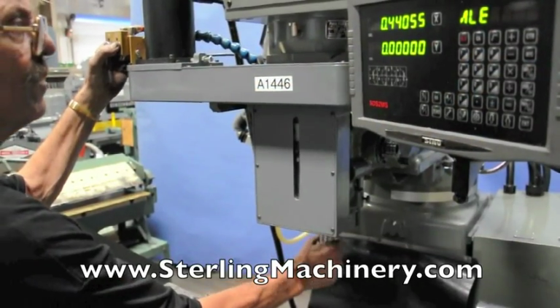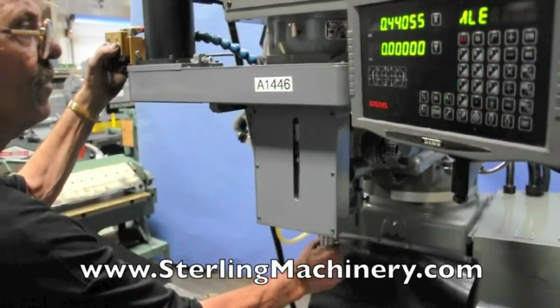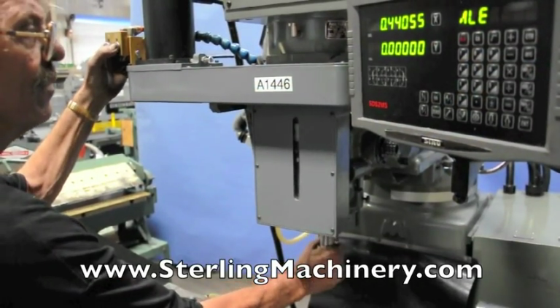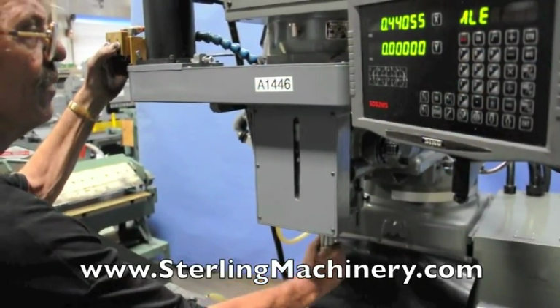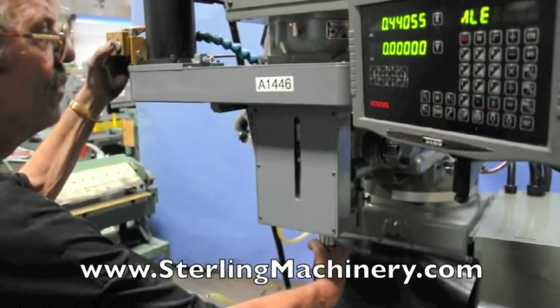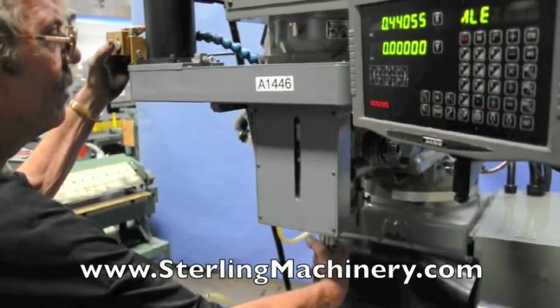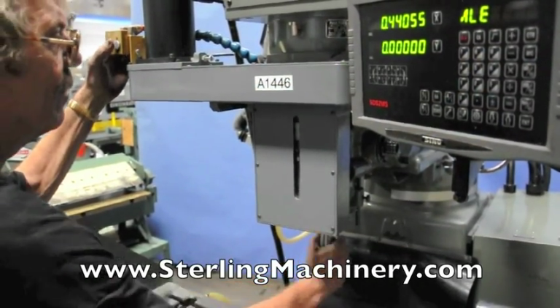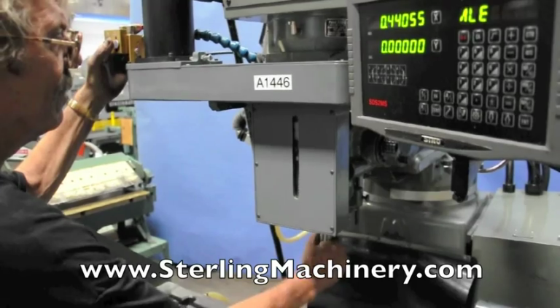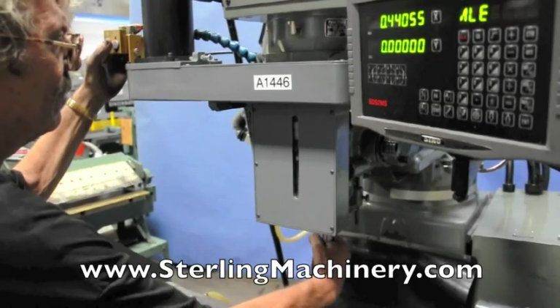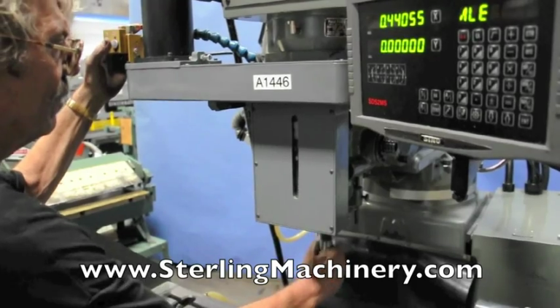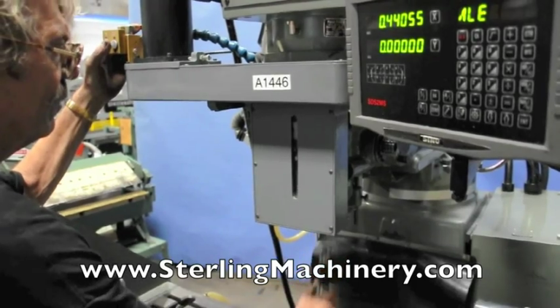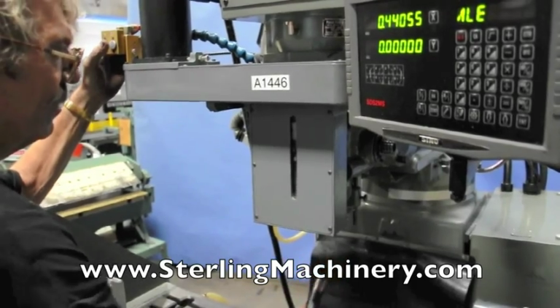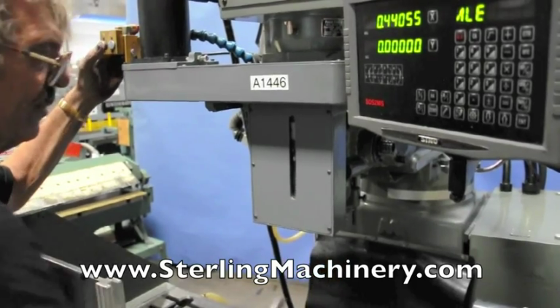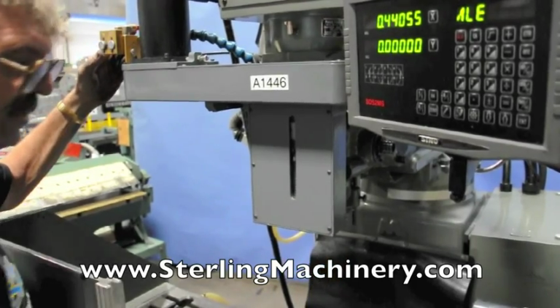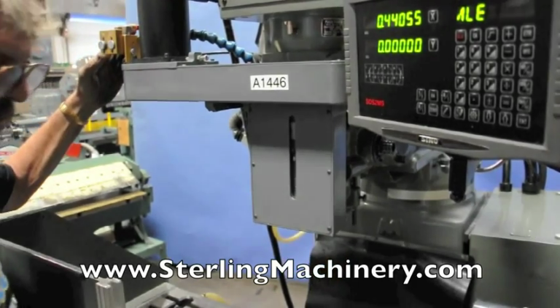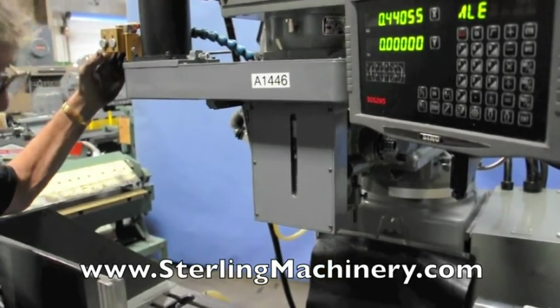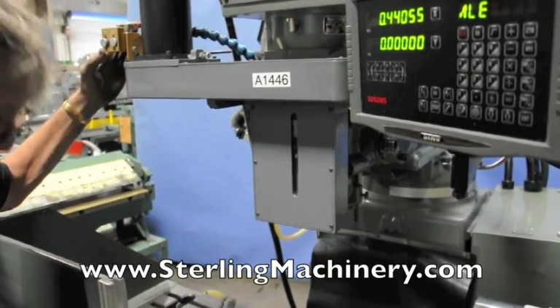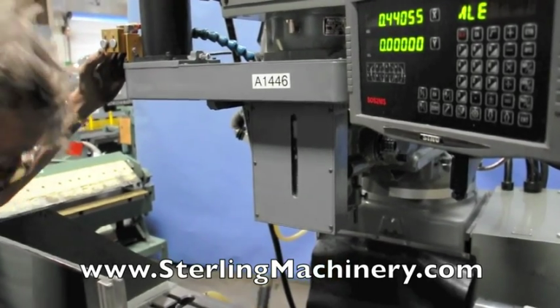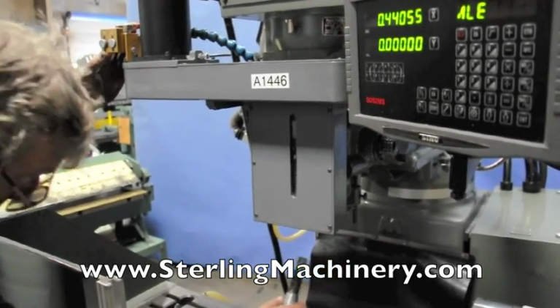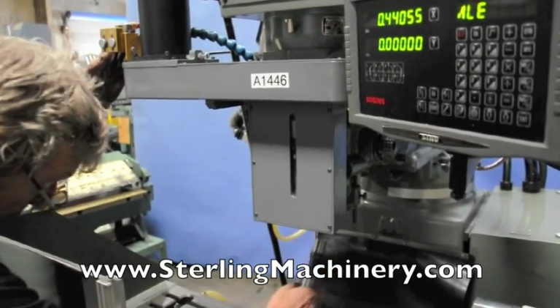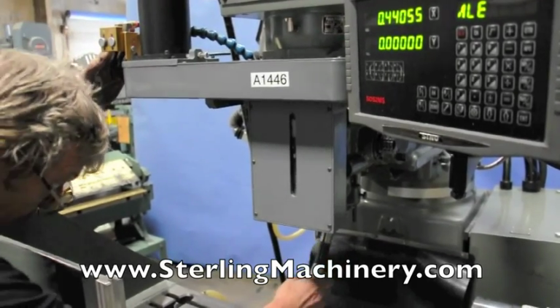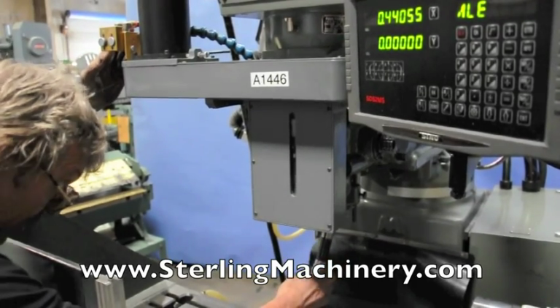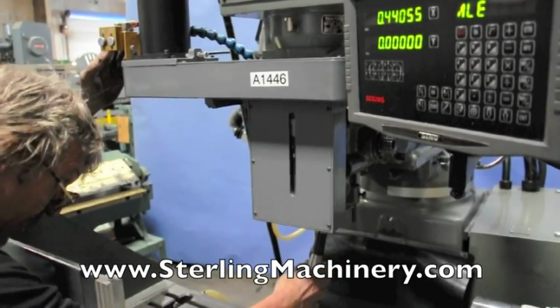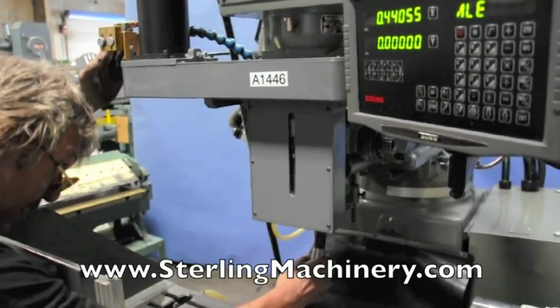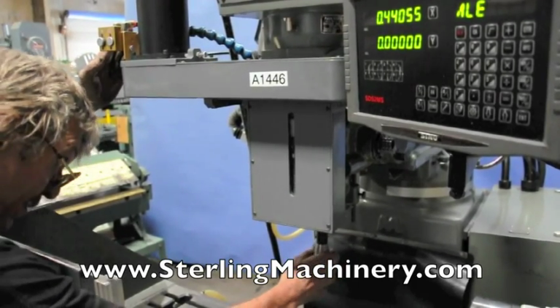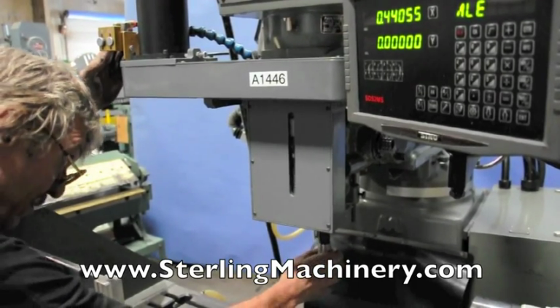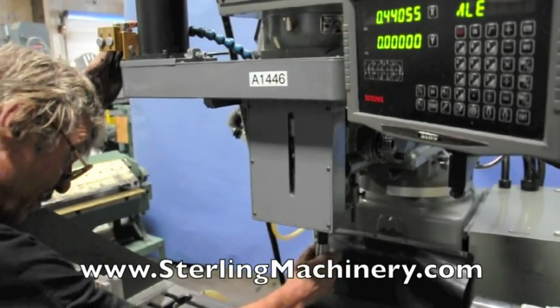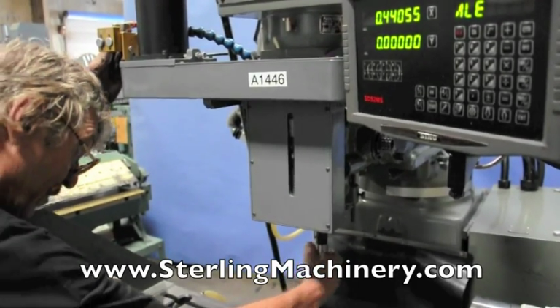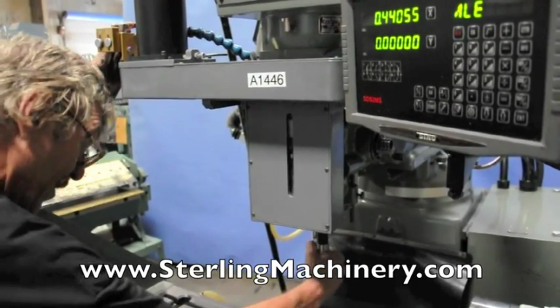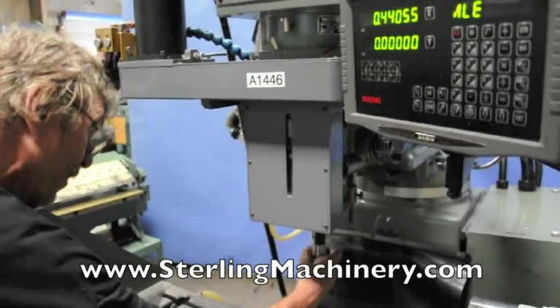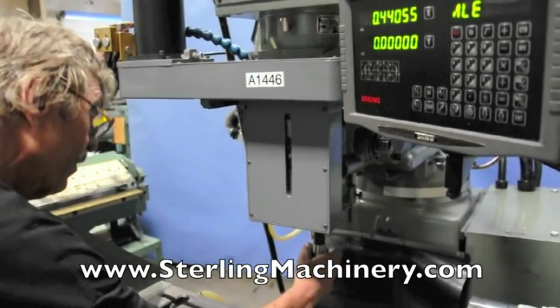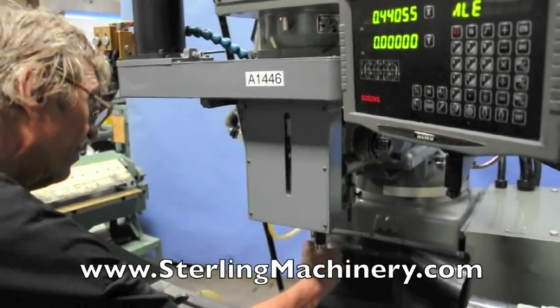Here we are engaging the power draw bar. This makes it easy to take your collets in and out.